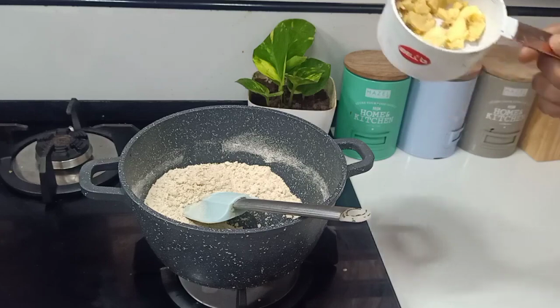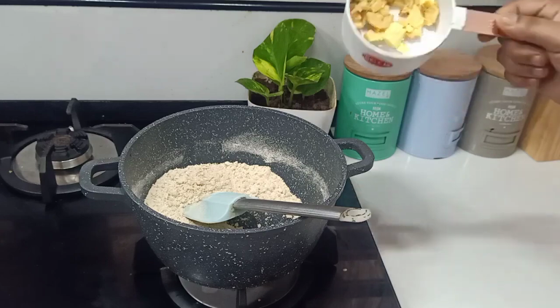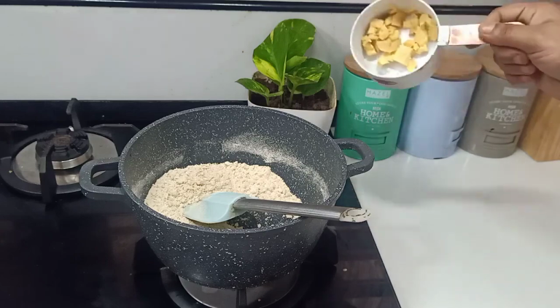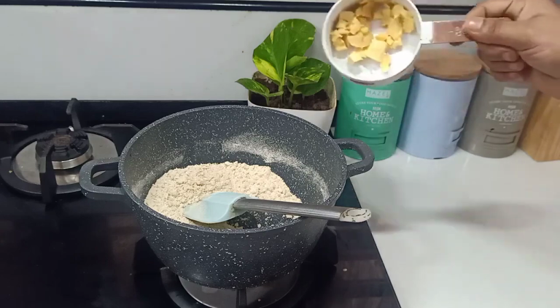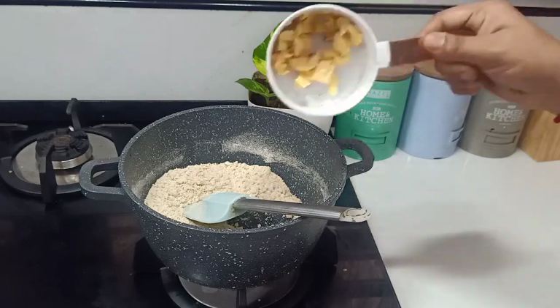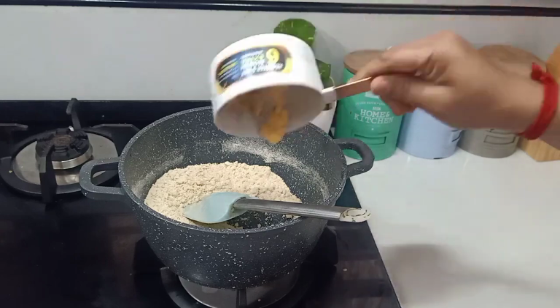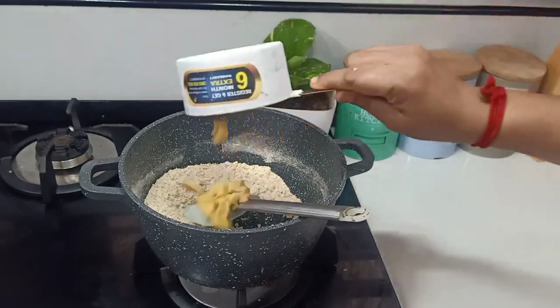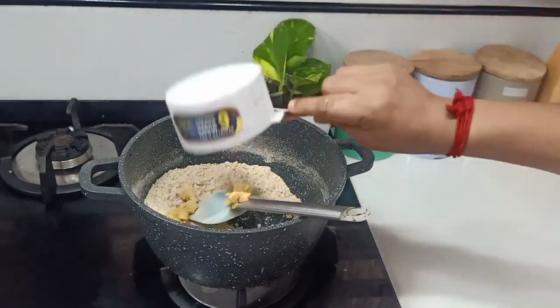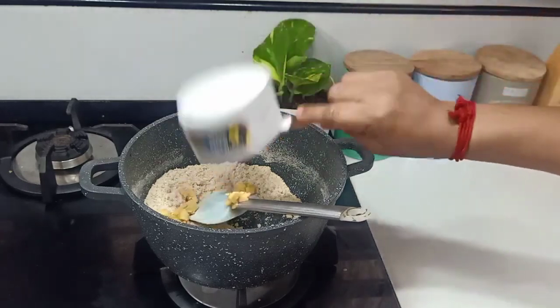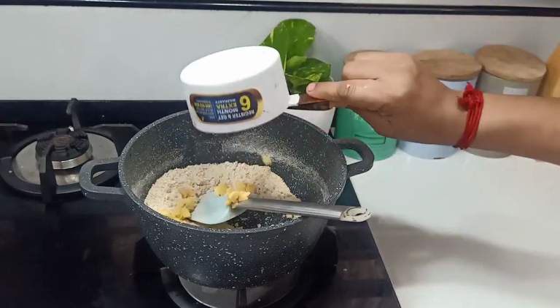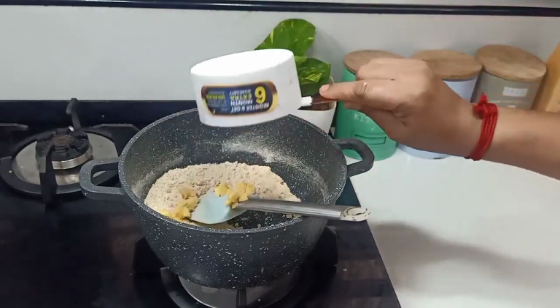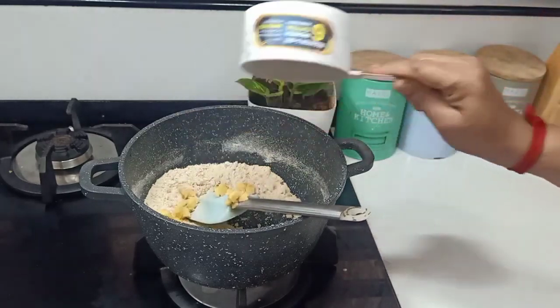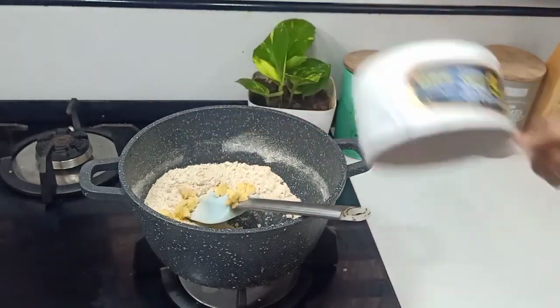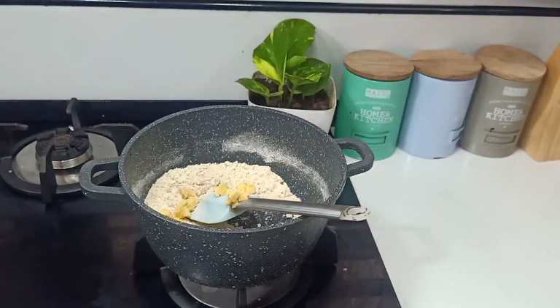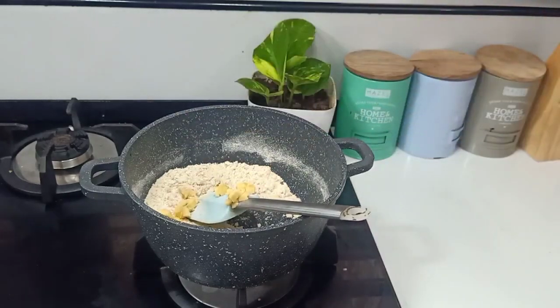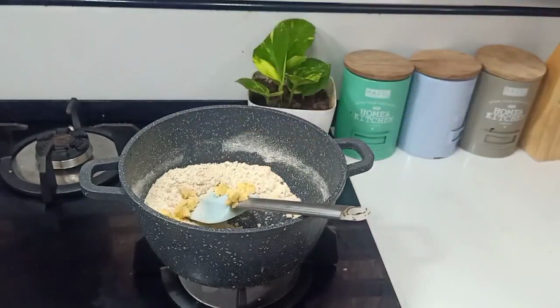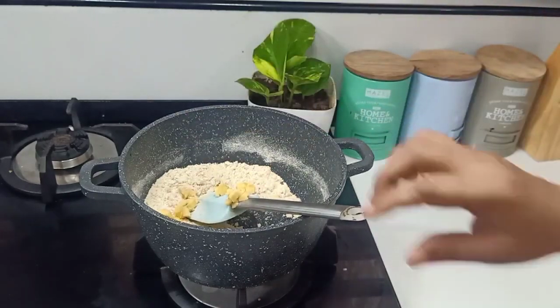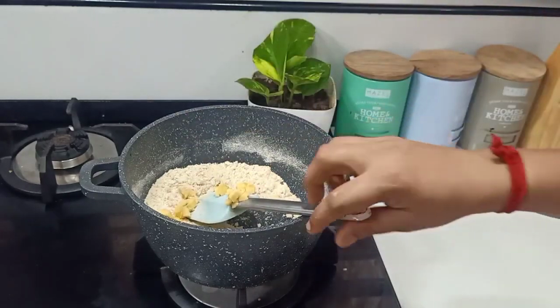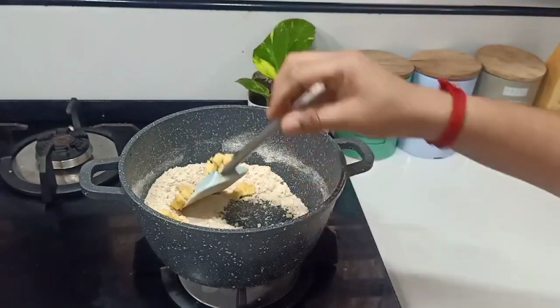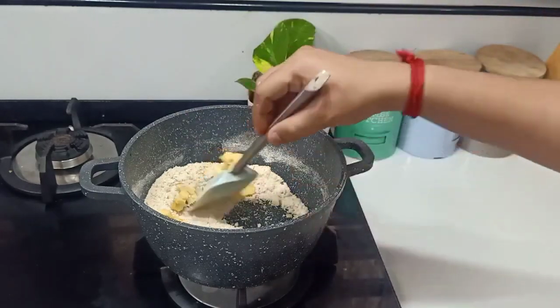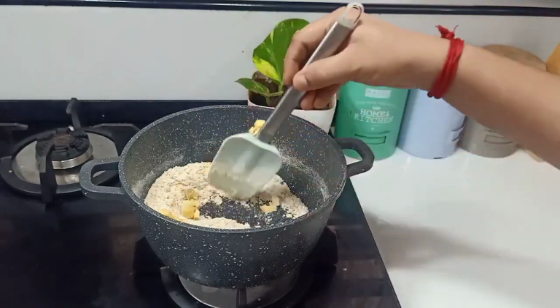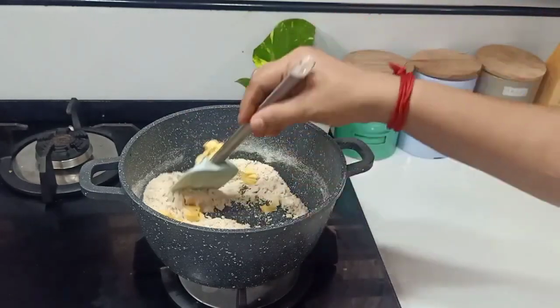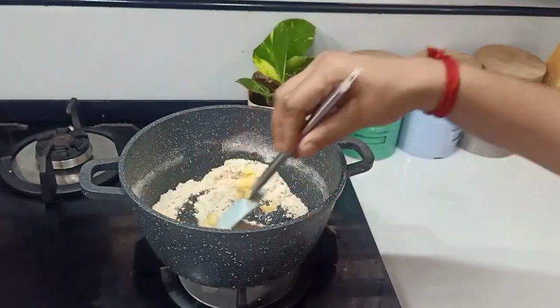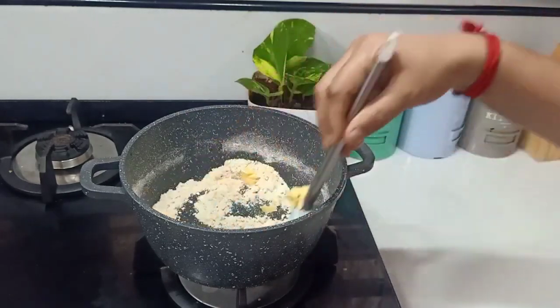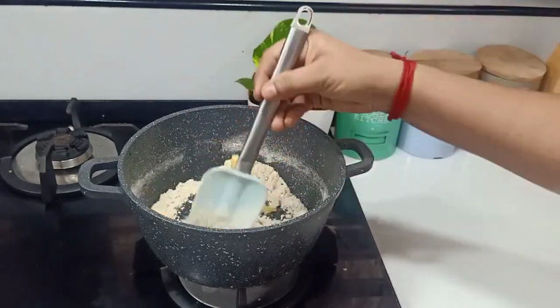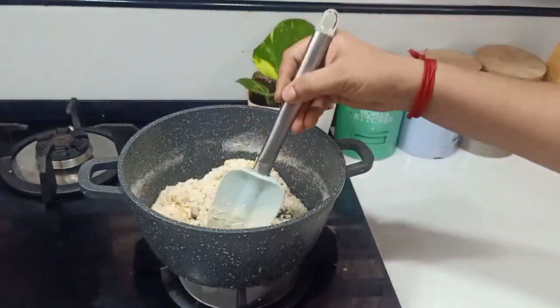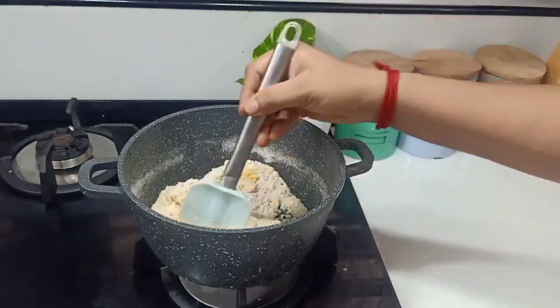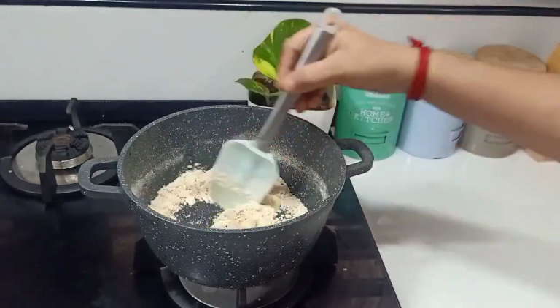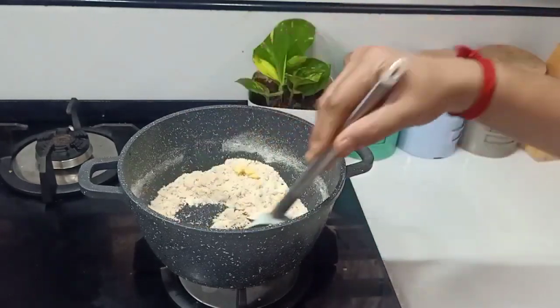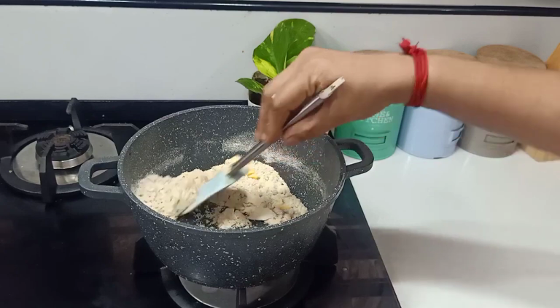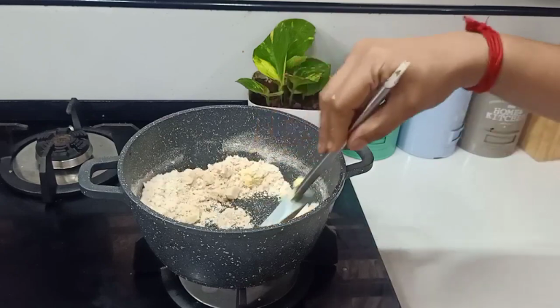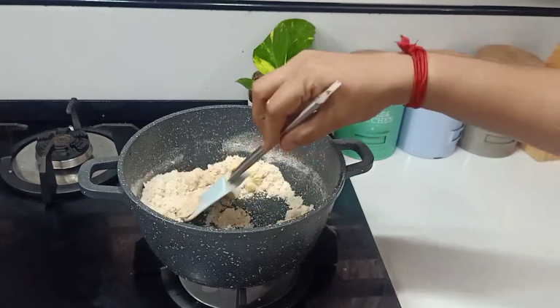I am going to mix a small bowl with a small bowl and mix it with a small bowl of pot. The pot is tender and much less.